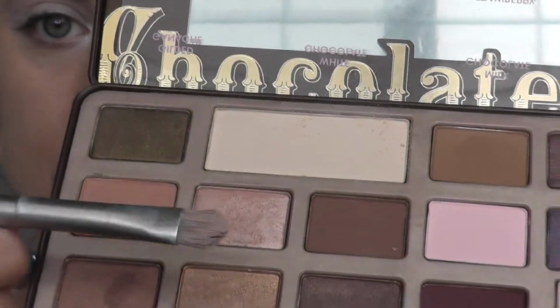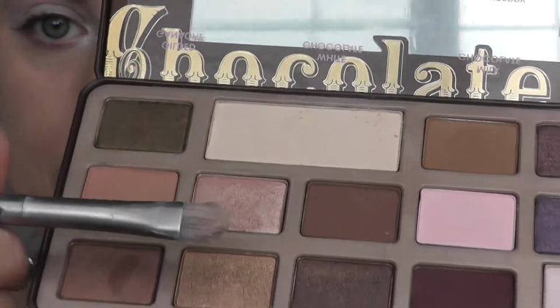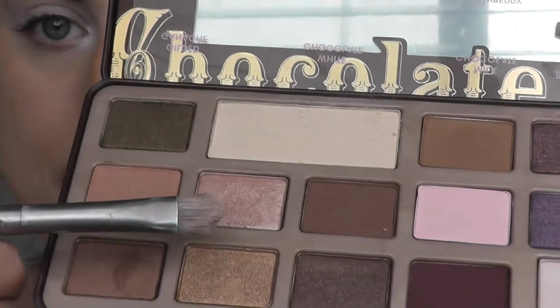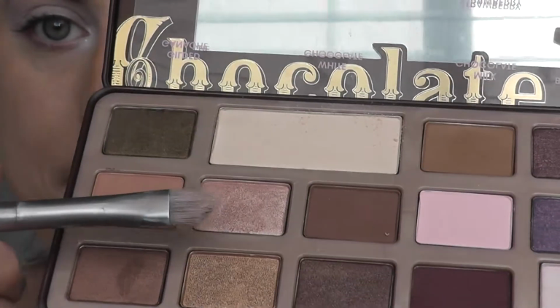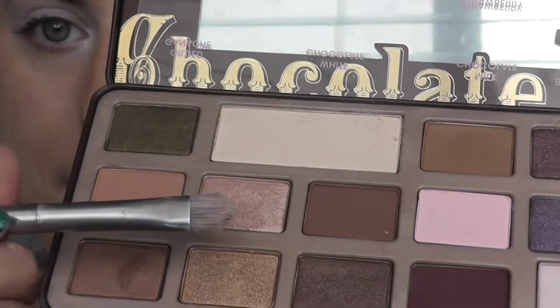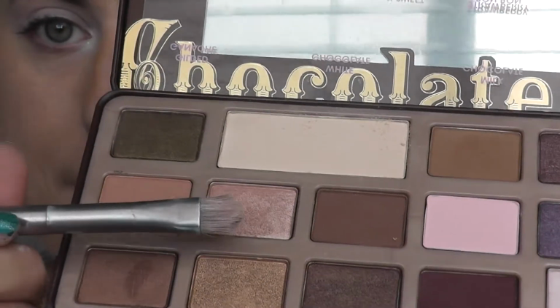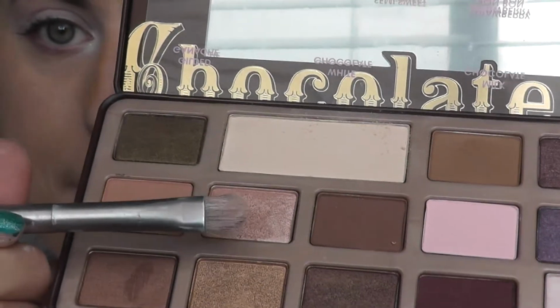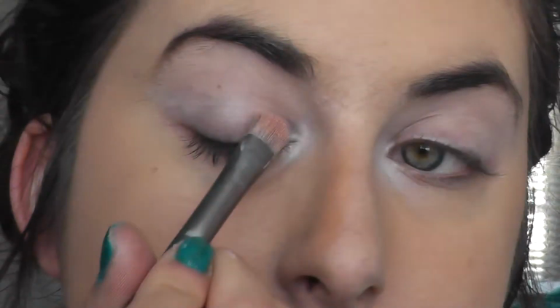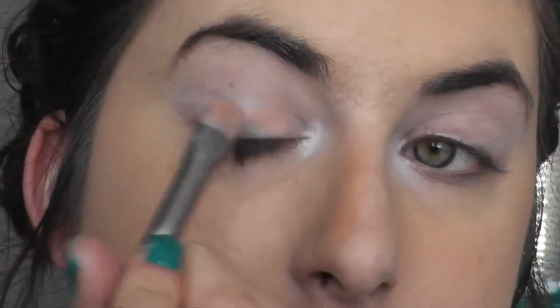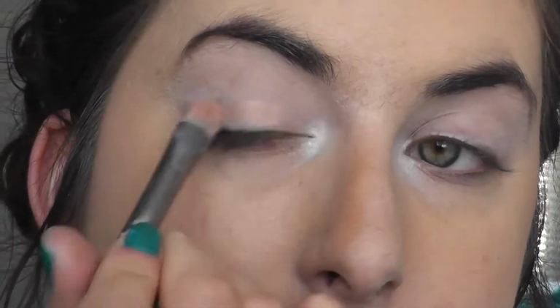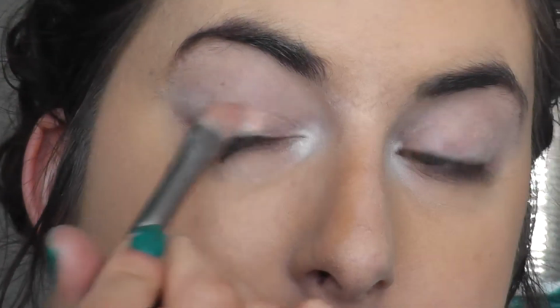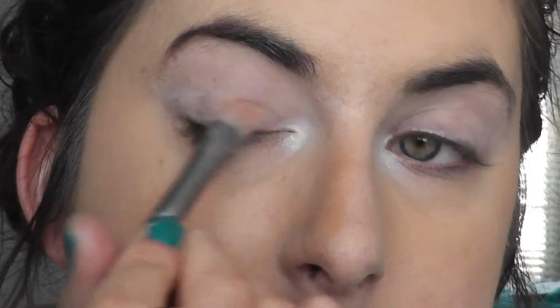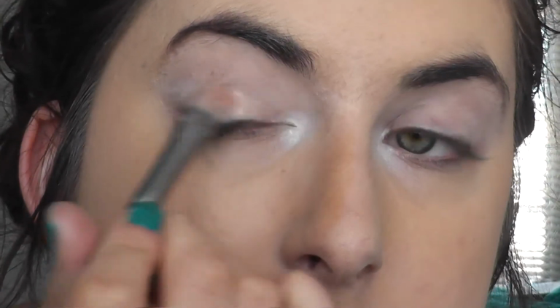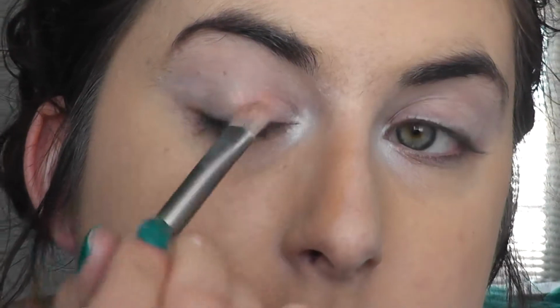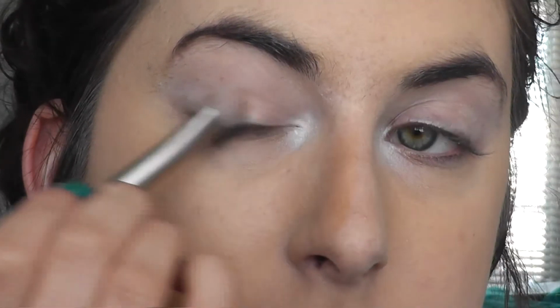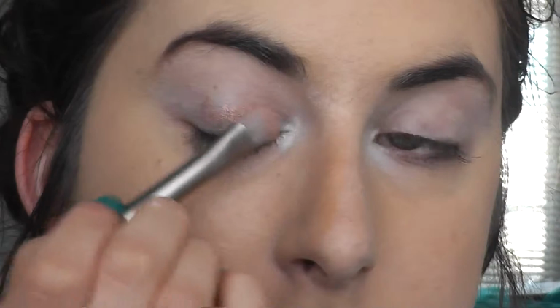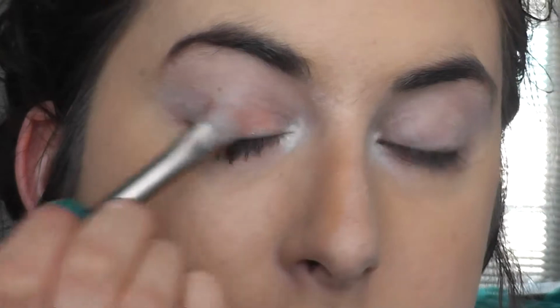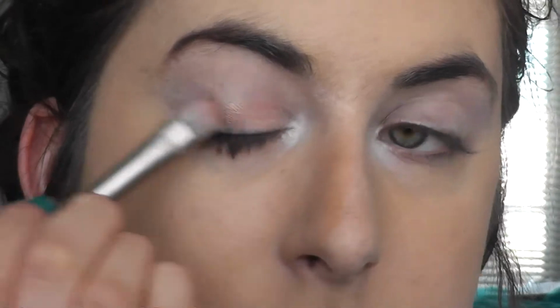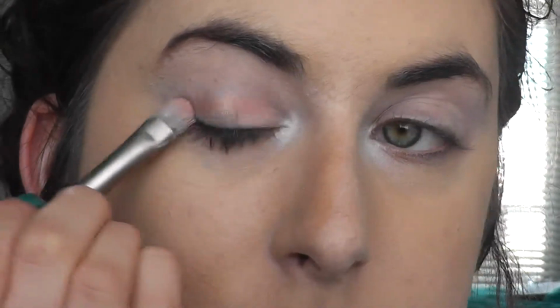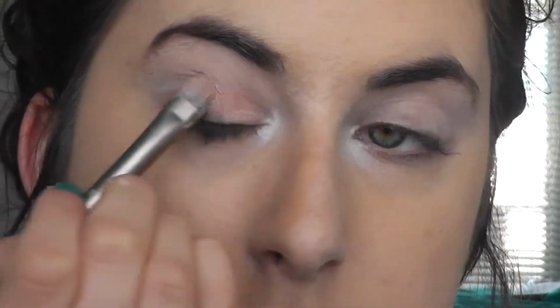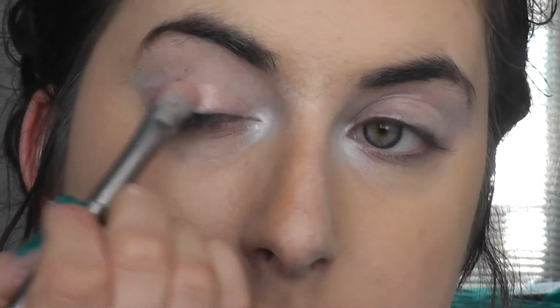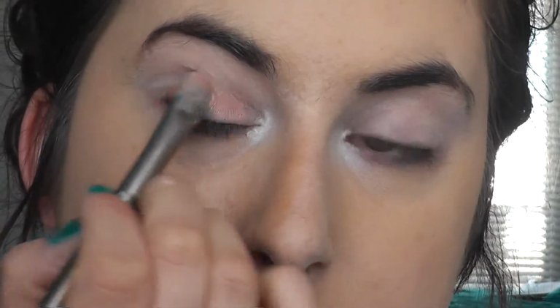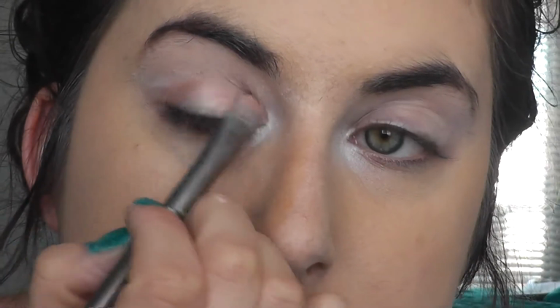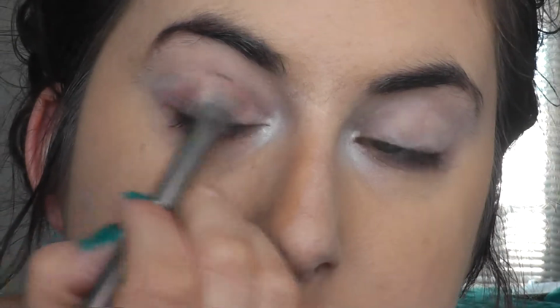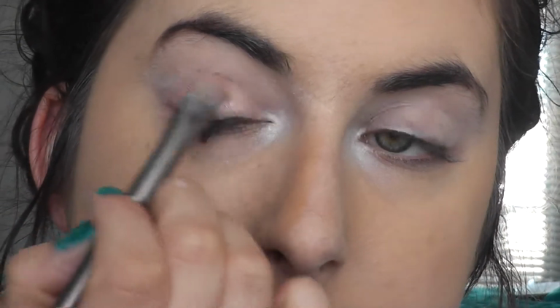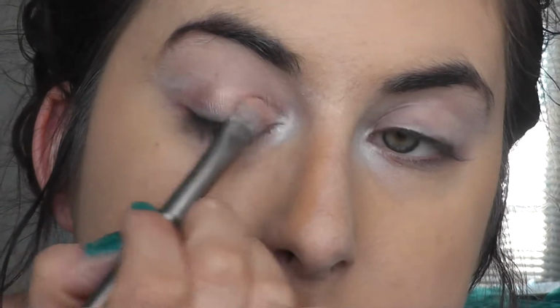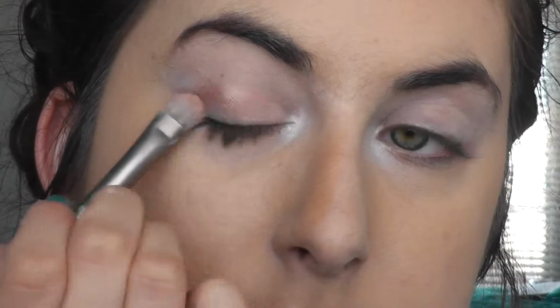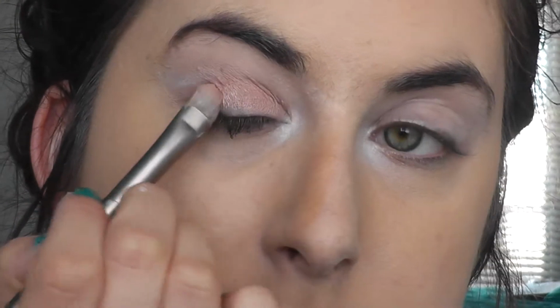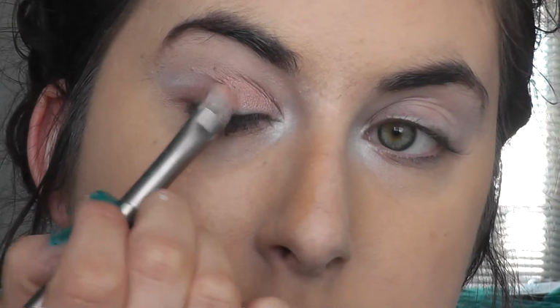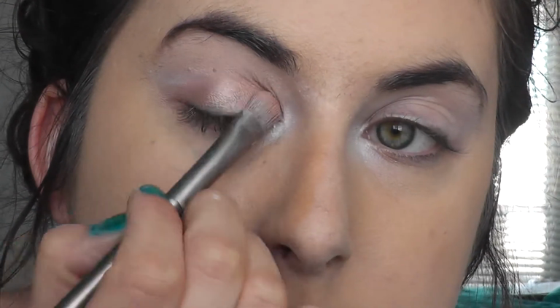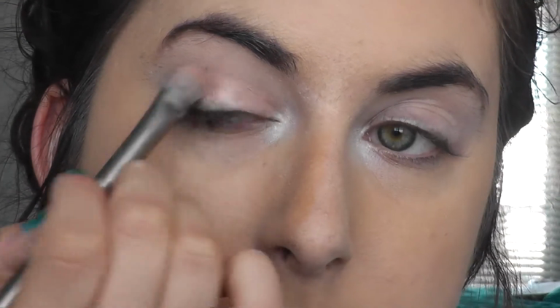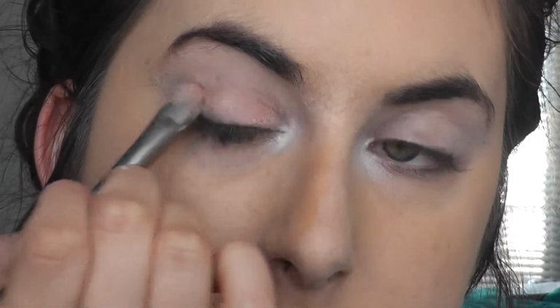Then I'm going to take the colour Marzipan and using a flat eyeshadow brush I'm going to pack that colour onto my lid.